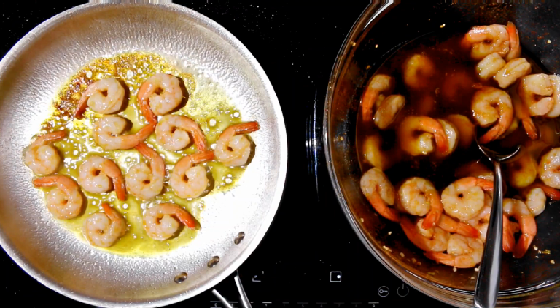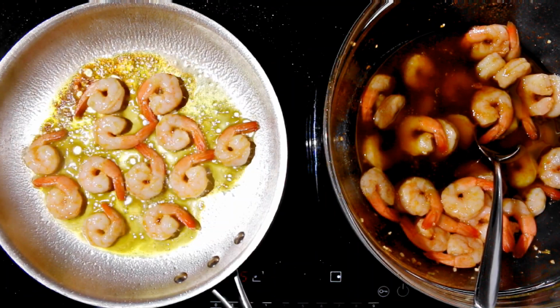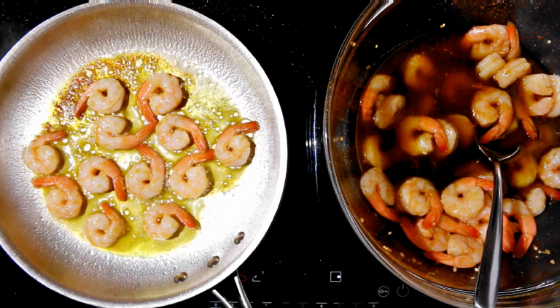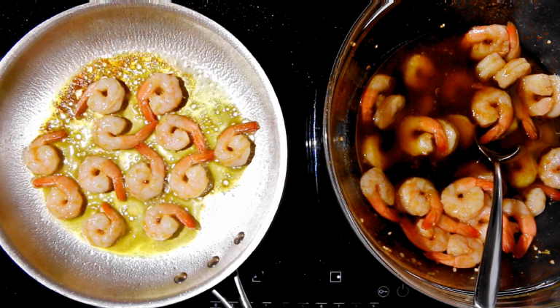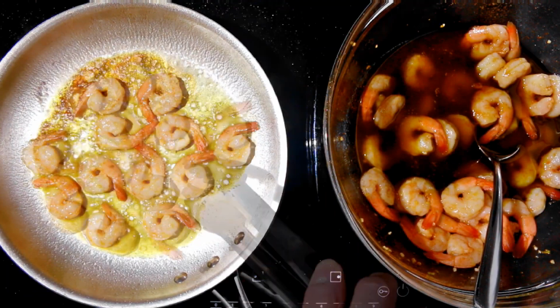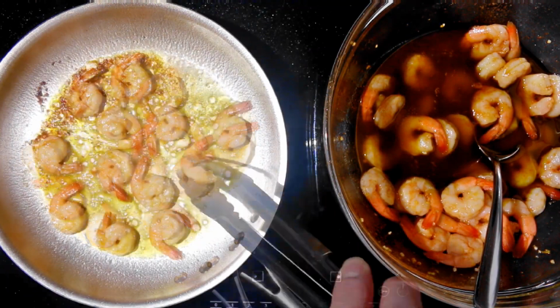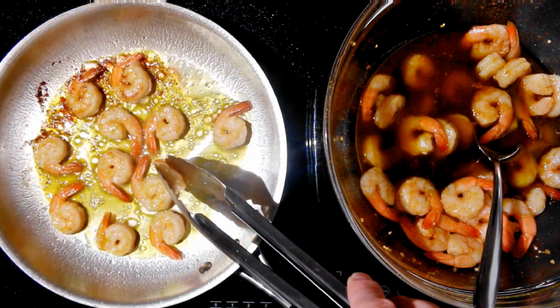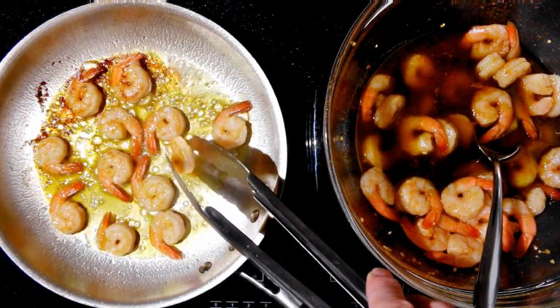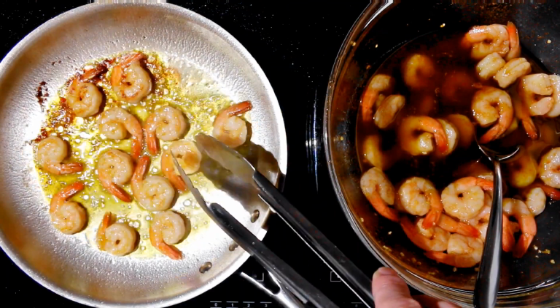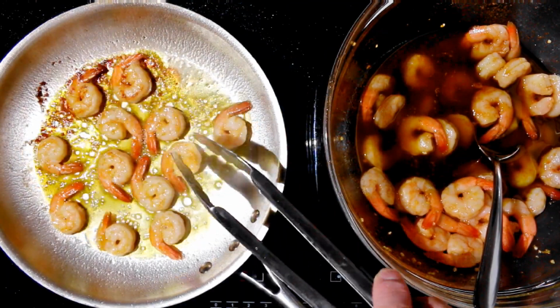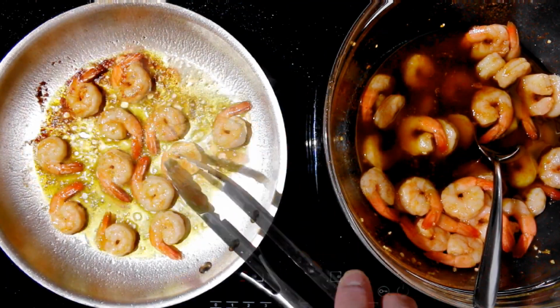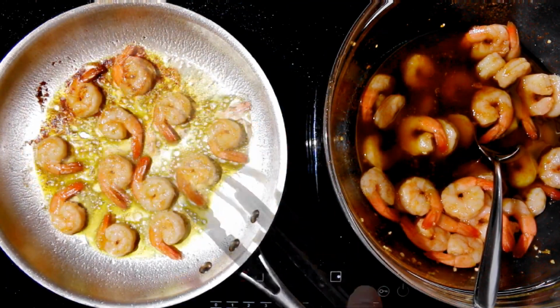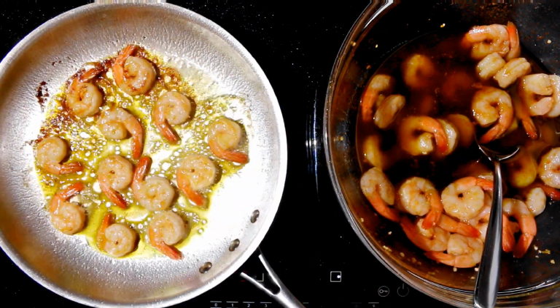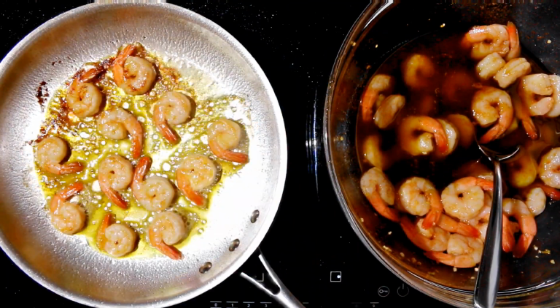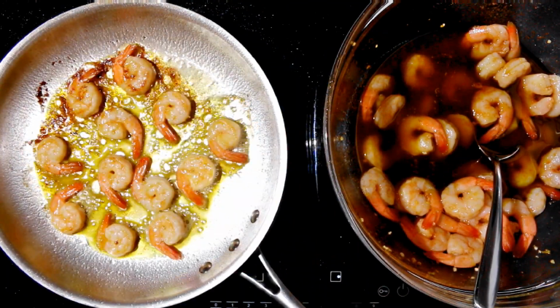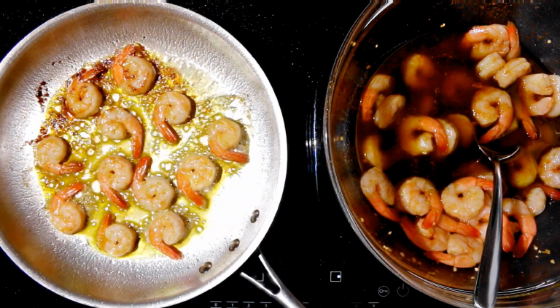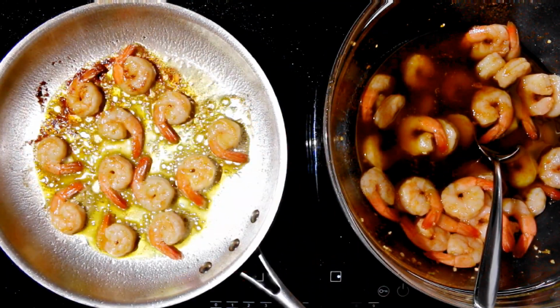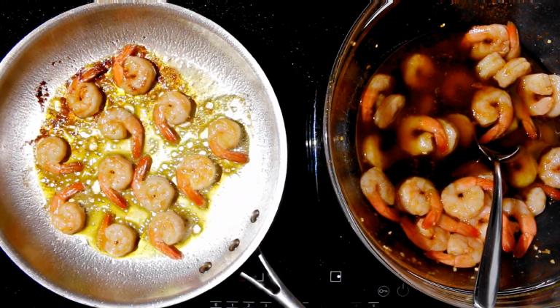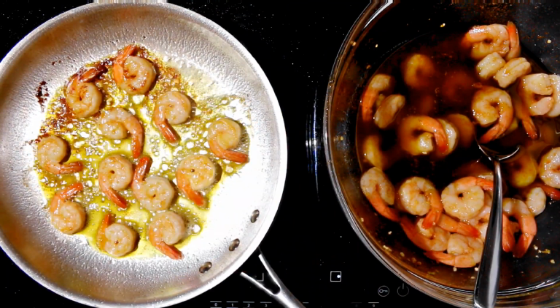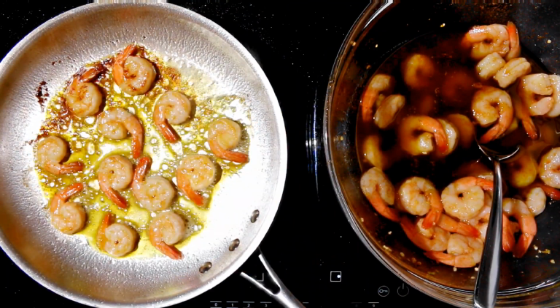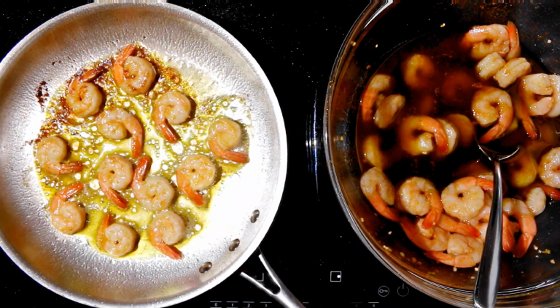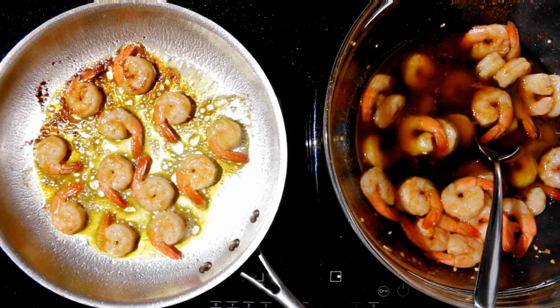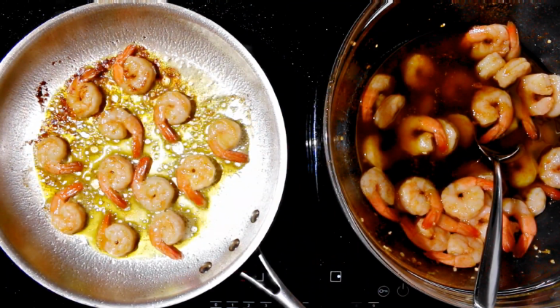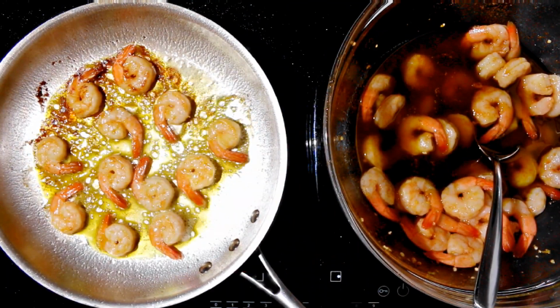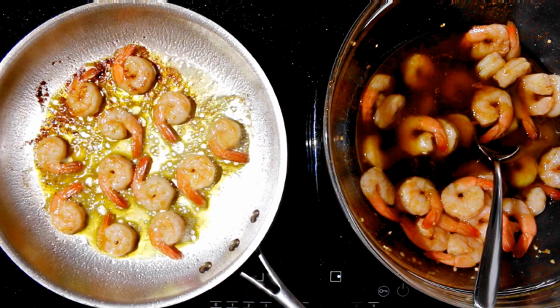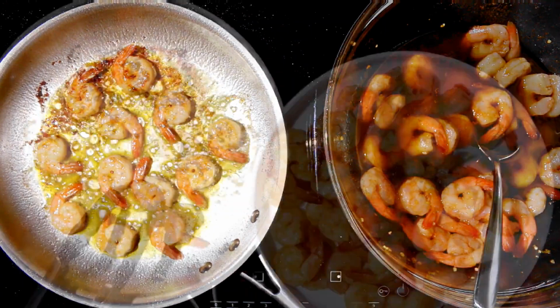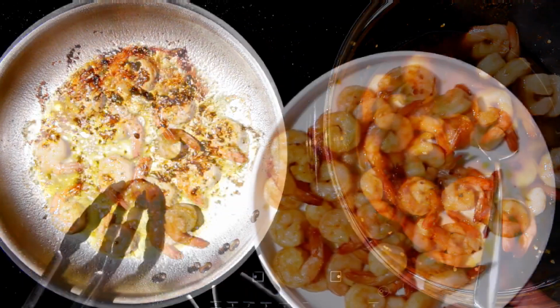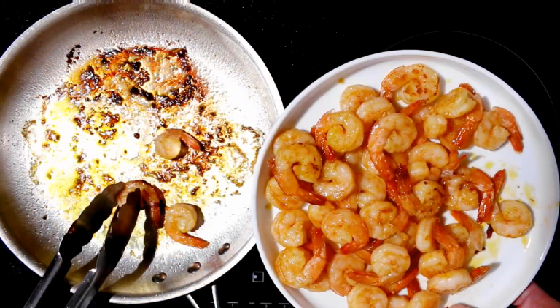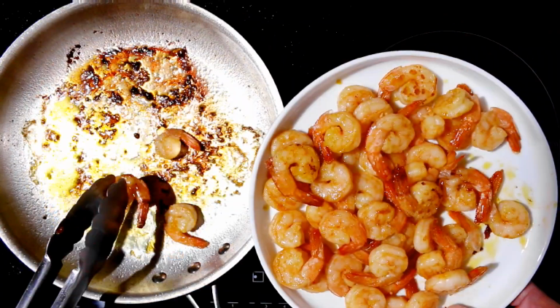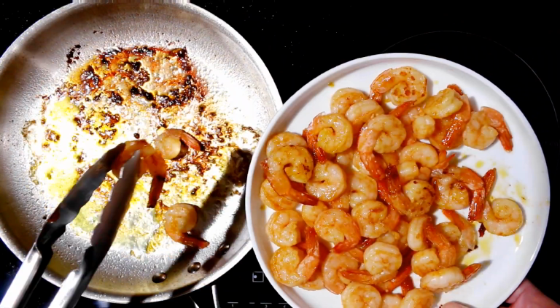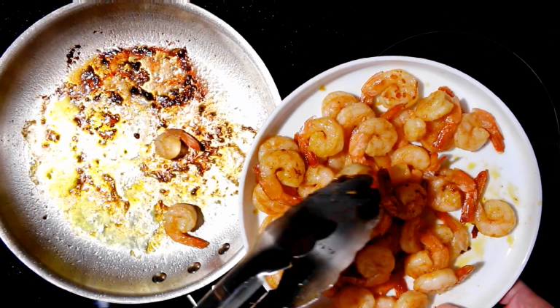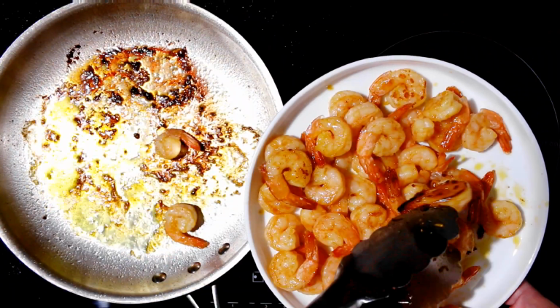Lay them down flat and then flip halfway. It'll only take about a minute or two for each side. Once those shrimp are opaque, you know that they're done.